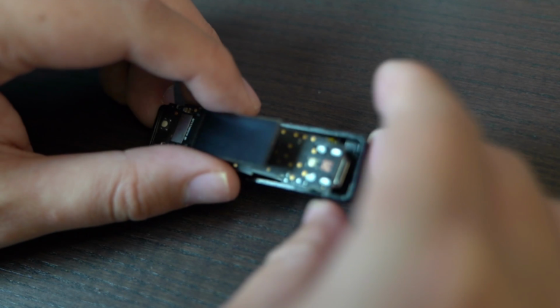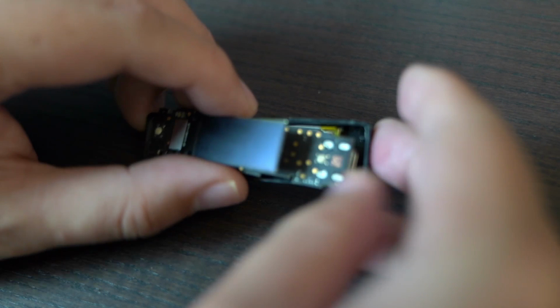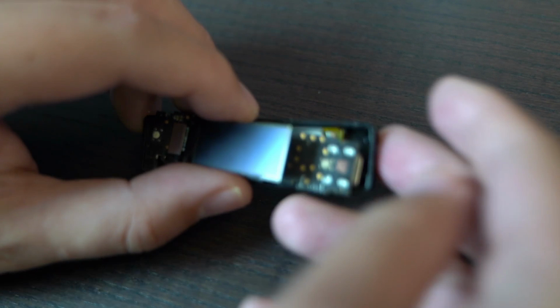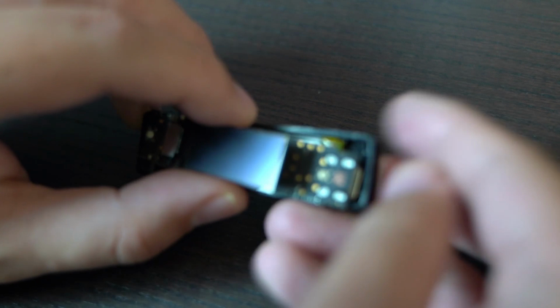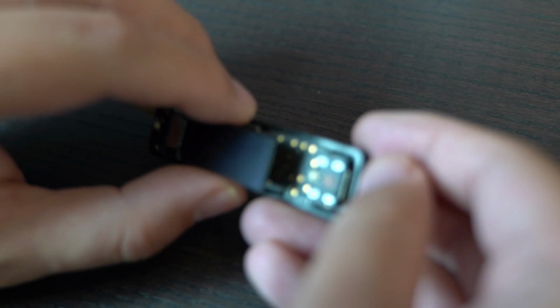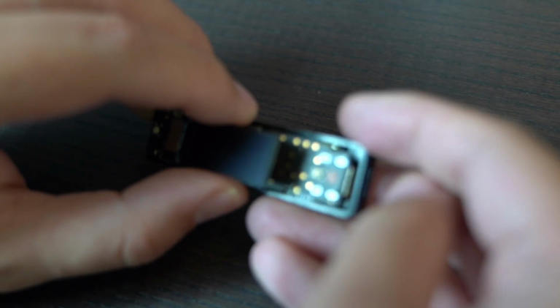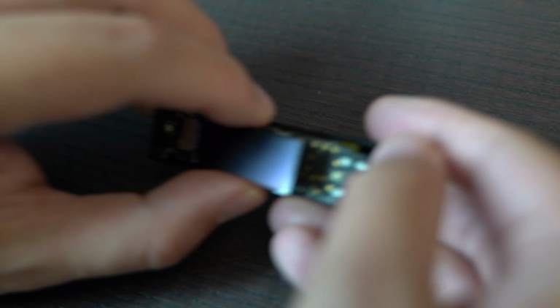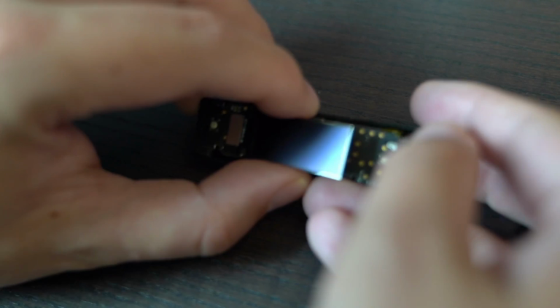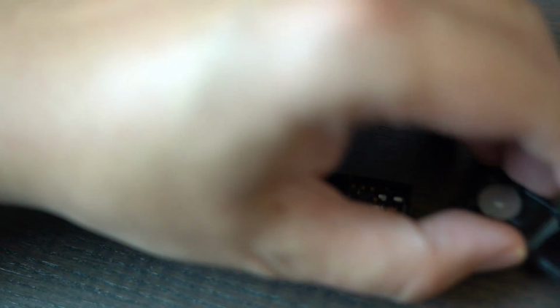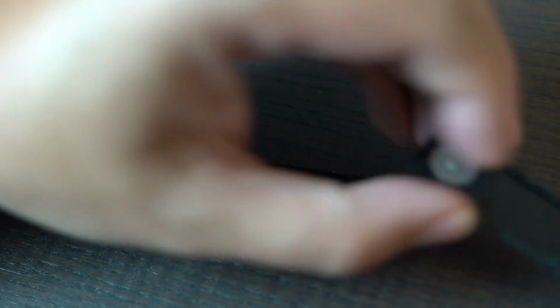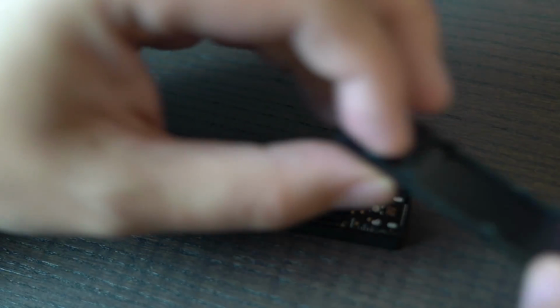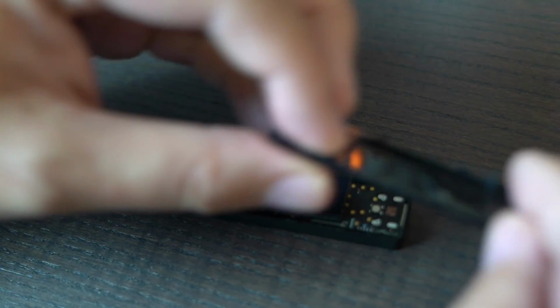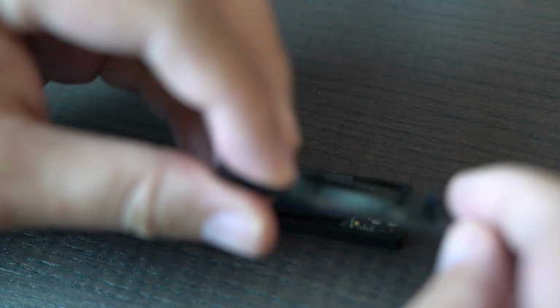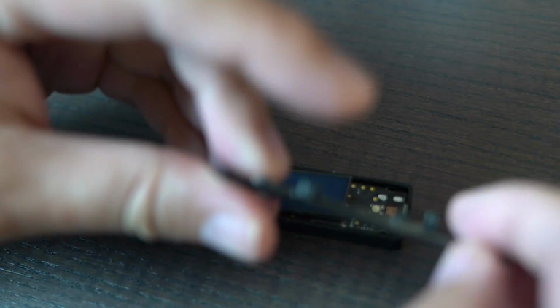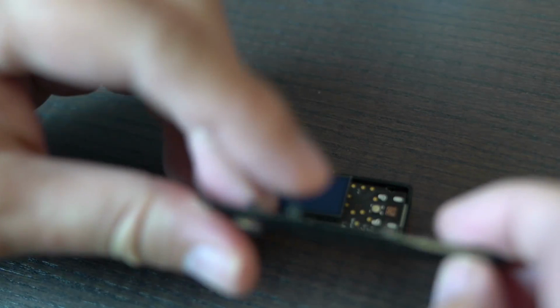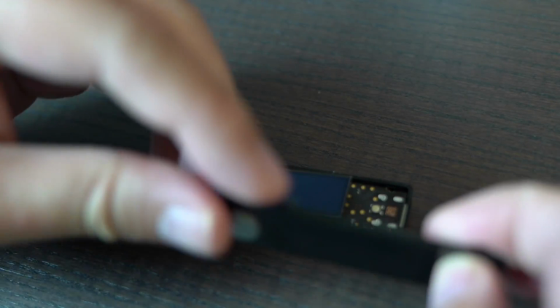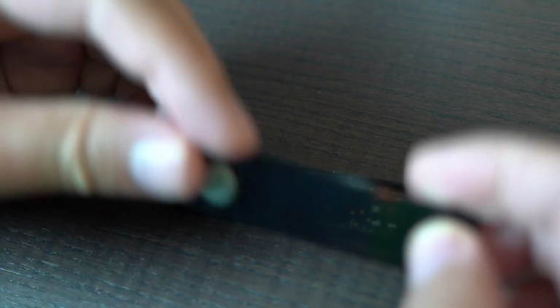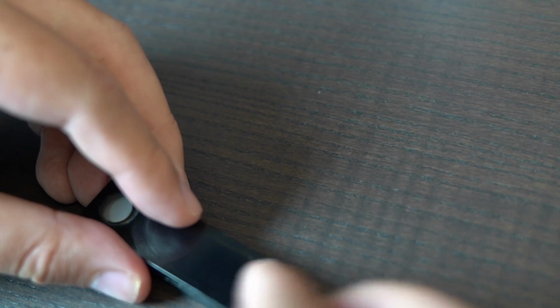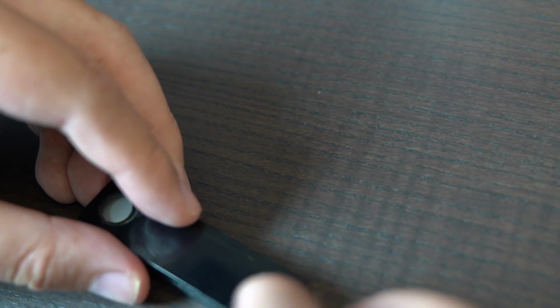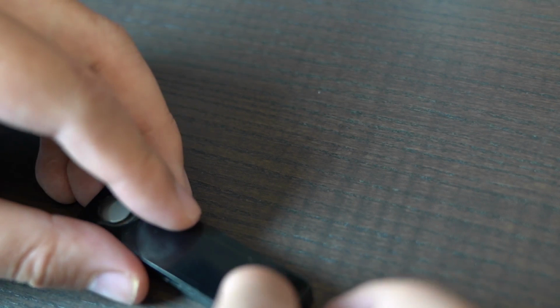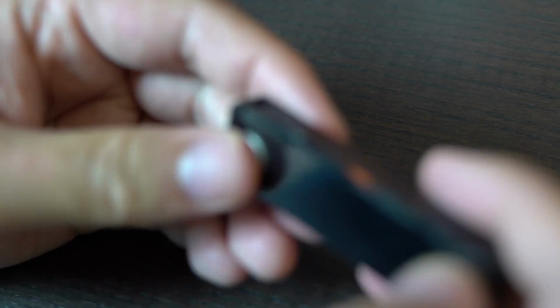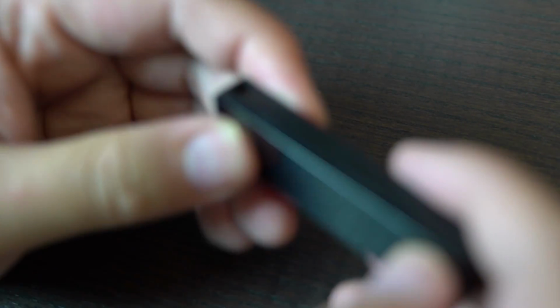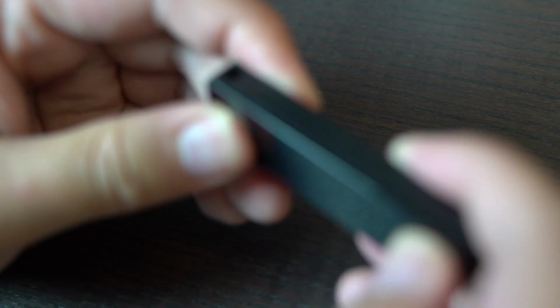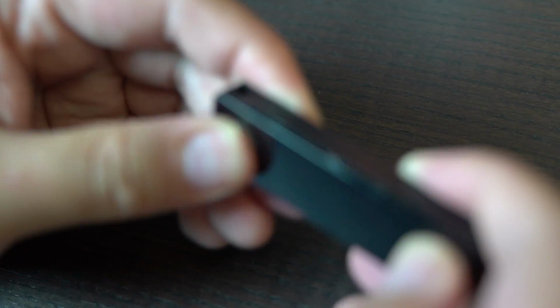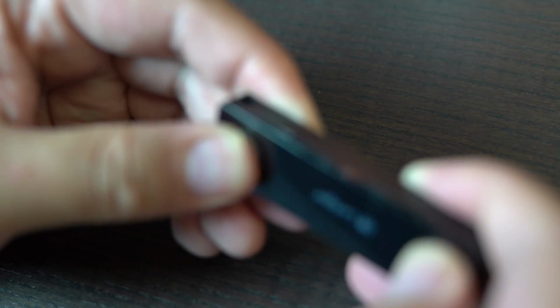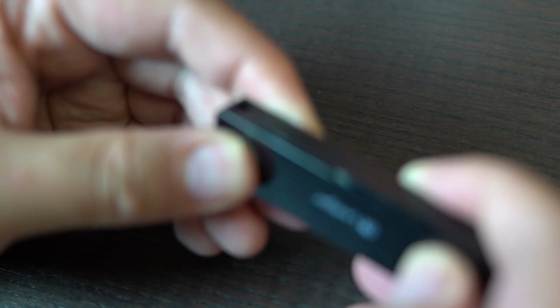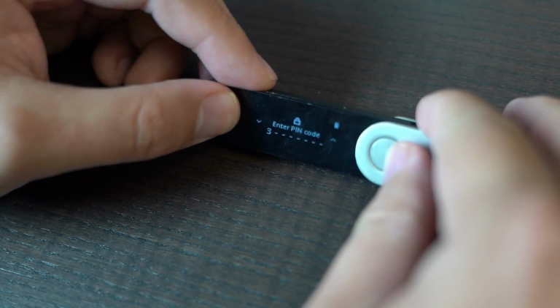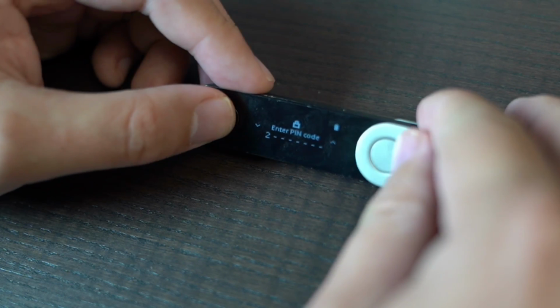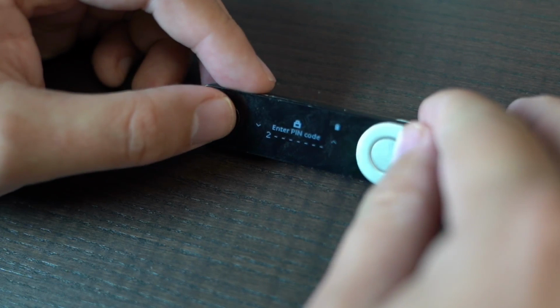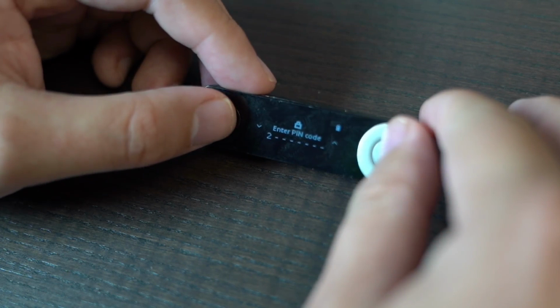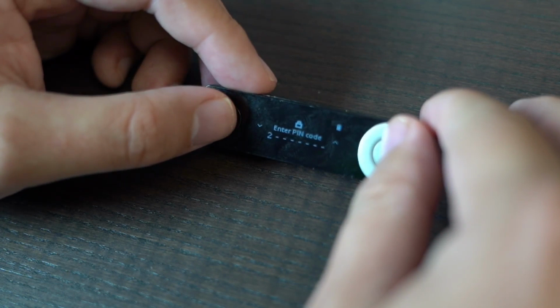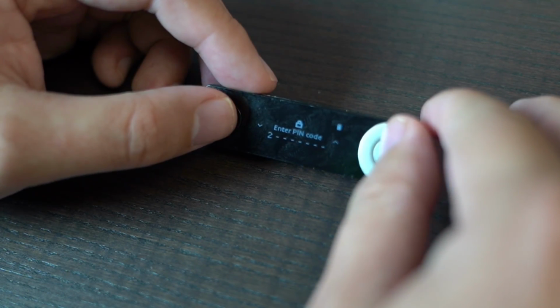Now the big question is — can we put it back? Oh my god, it still works!